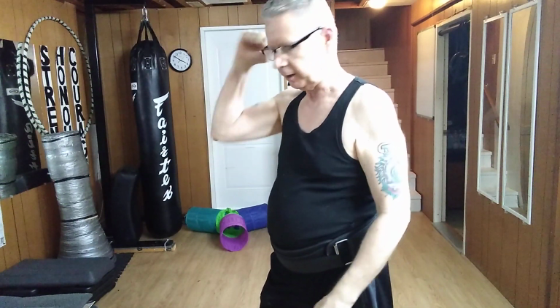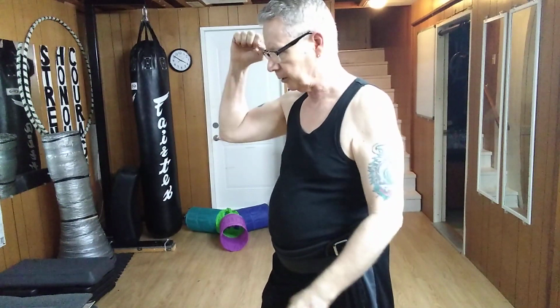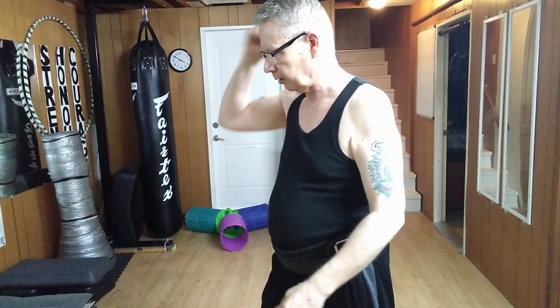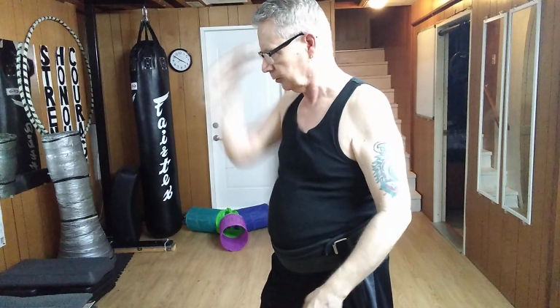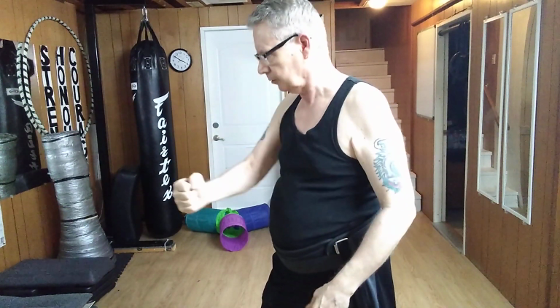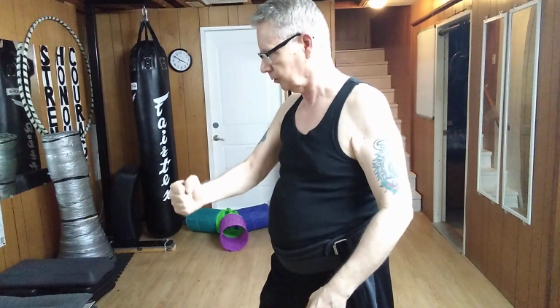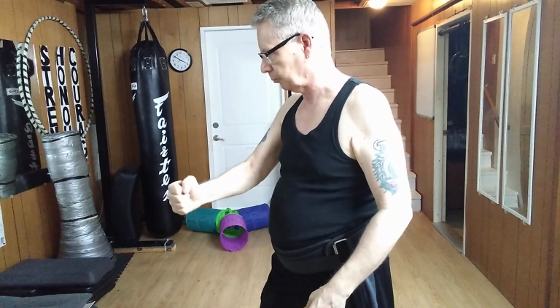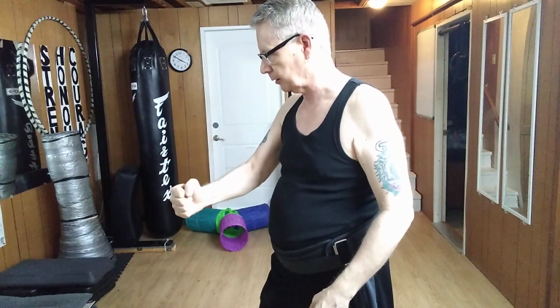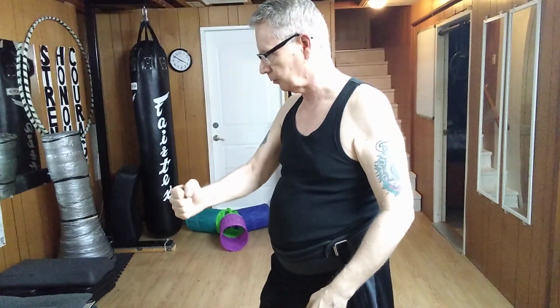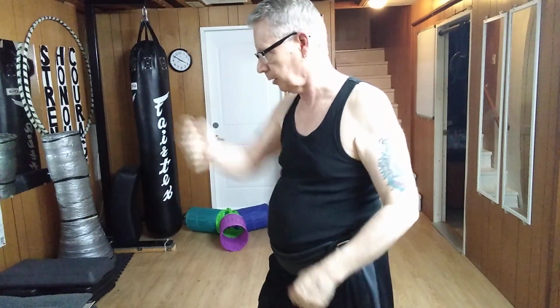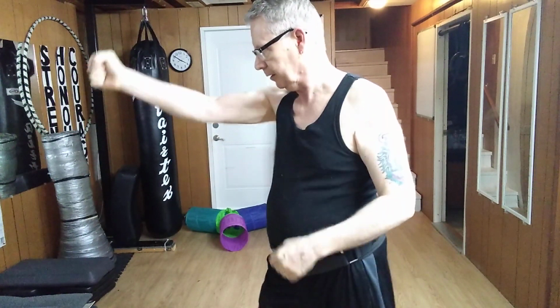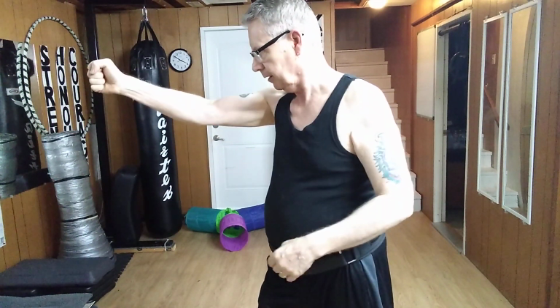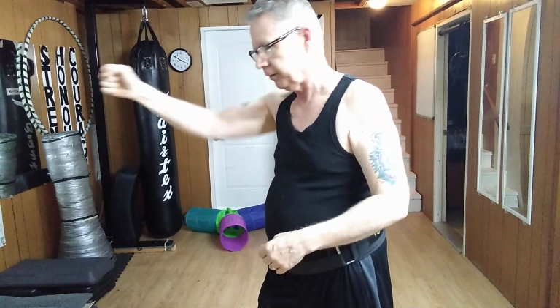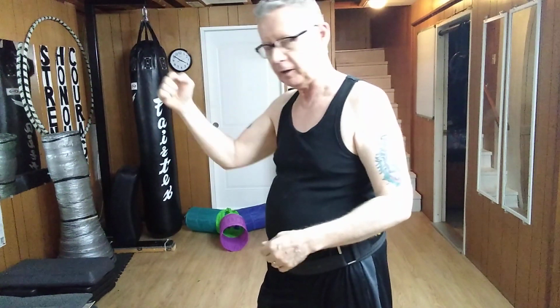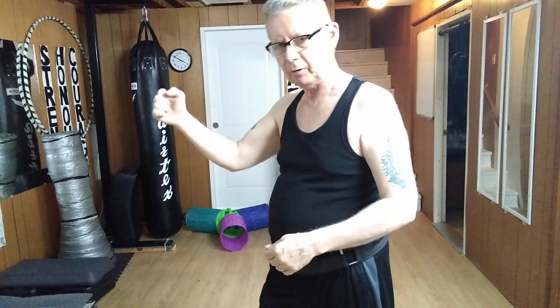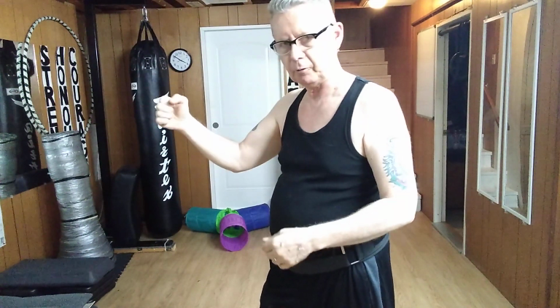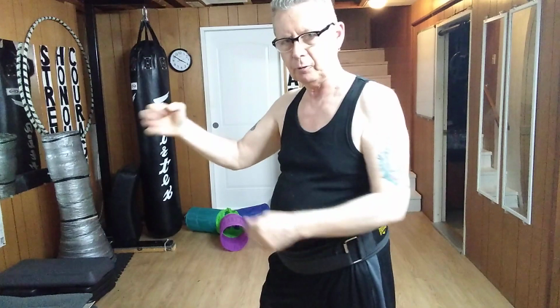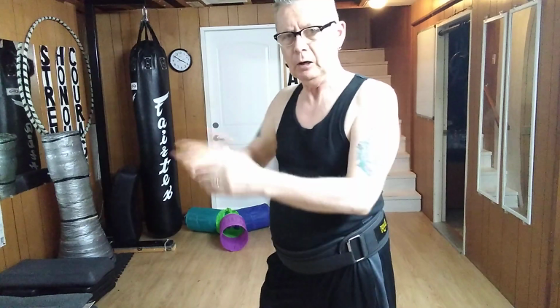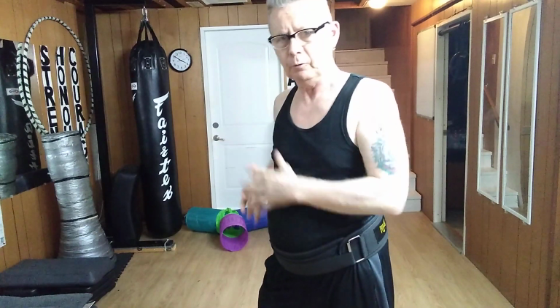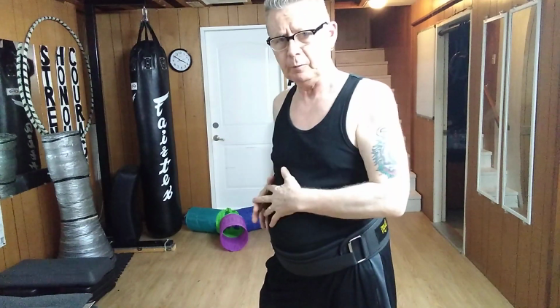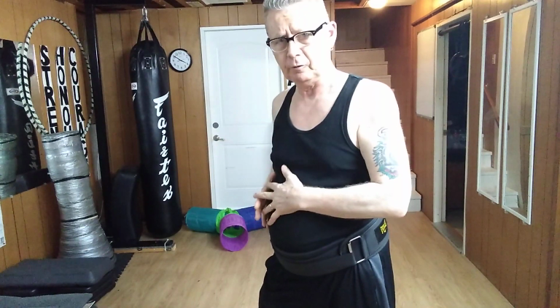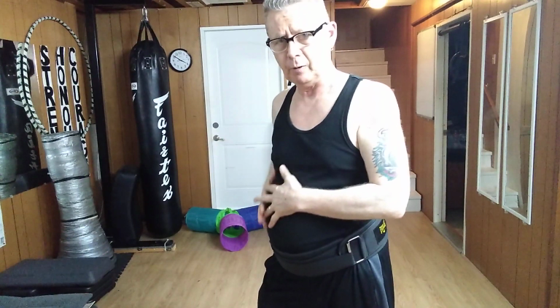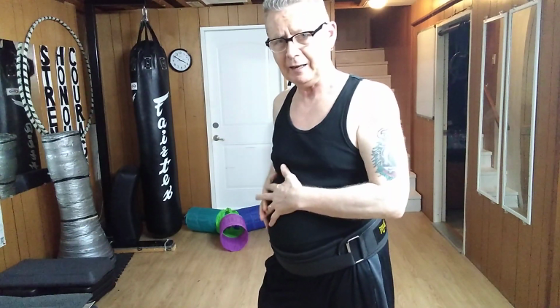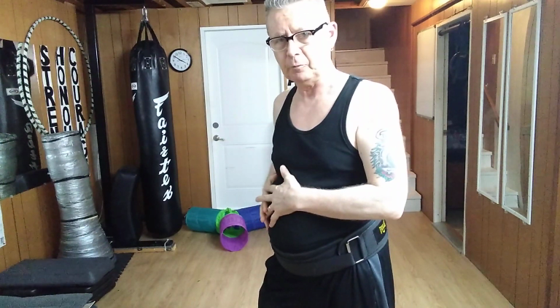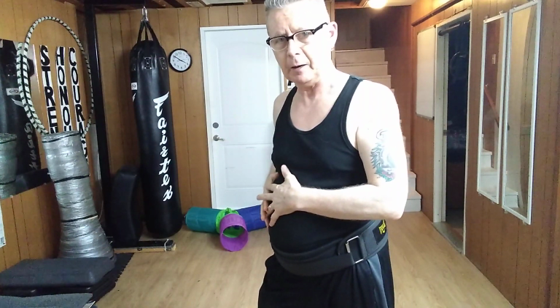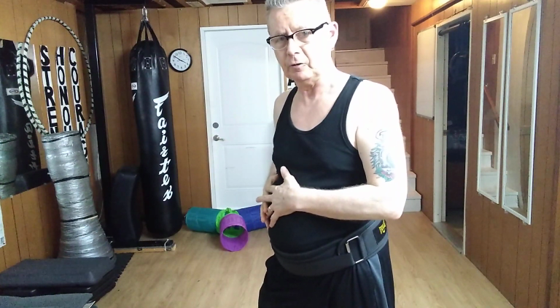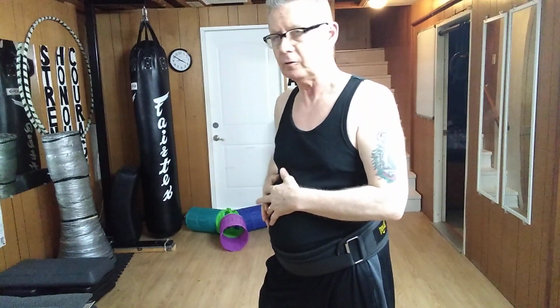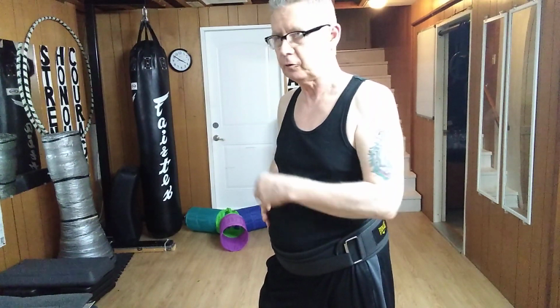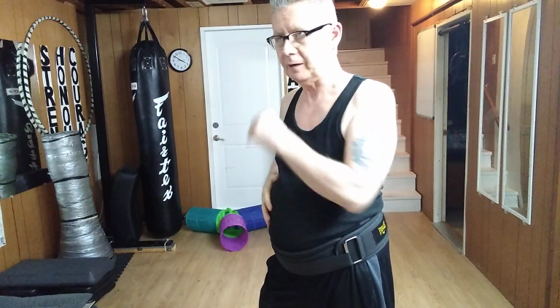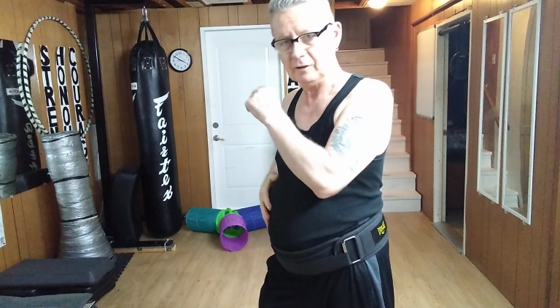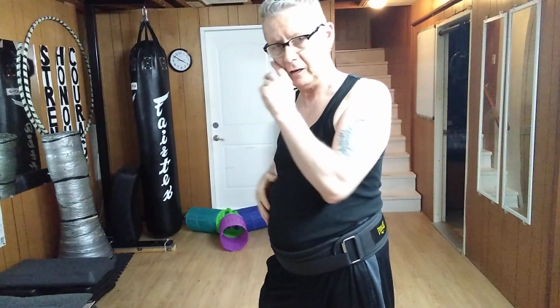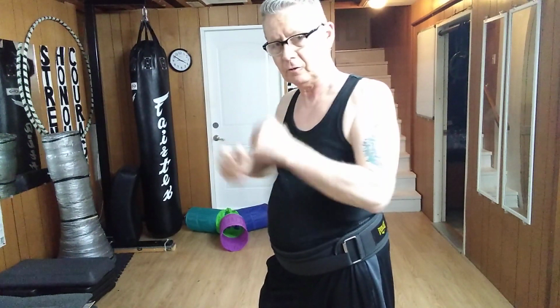So when I come down, I'm concentrating on top, then I can follow through. Which means it's great against punches, but not great against kicks.